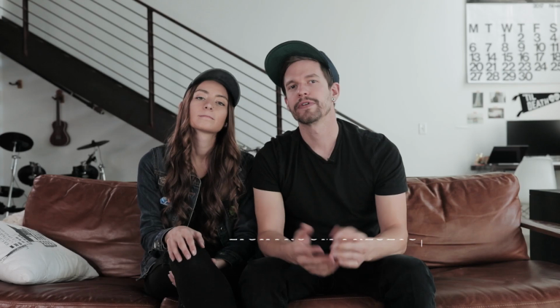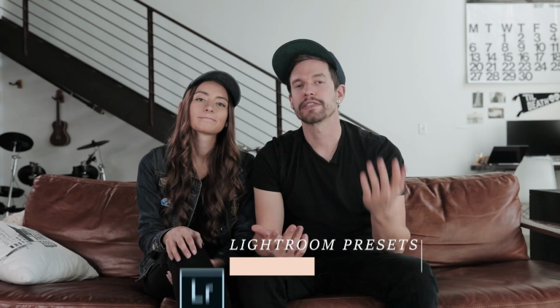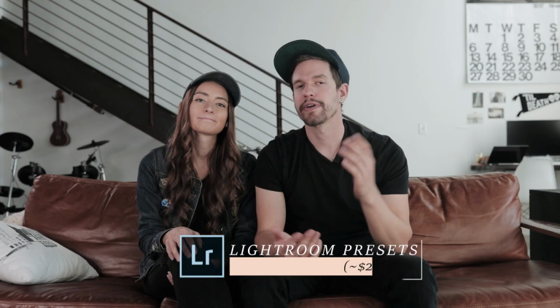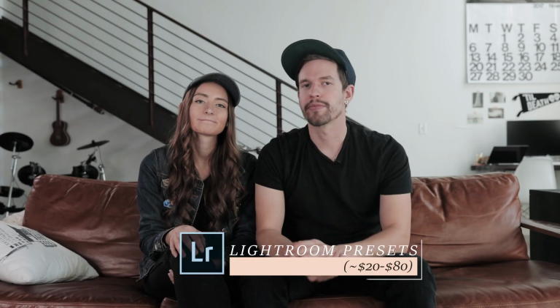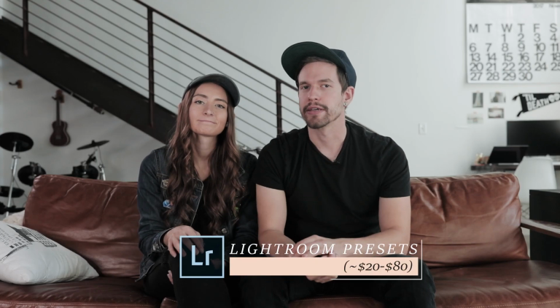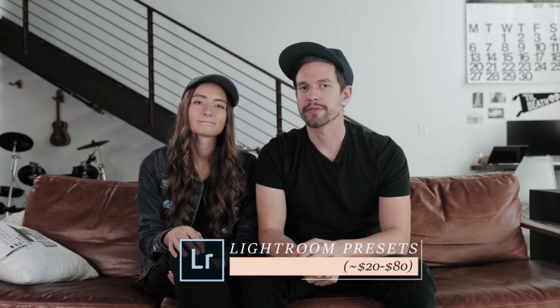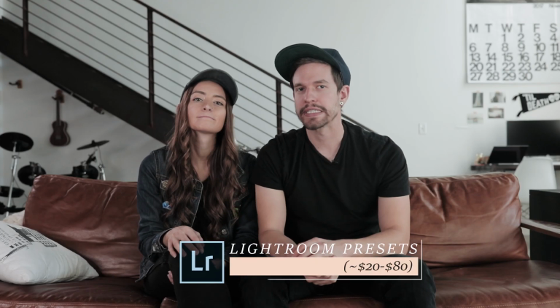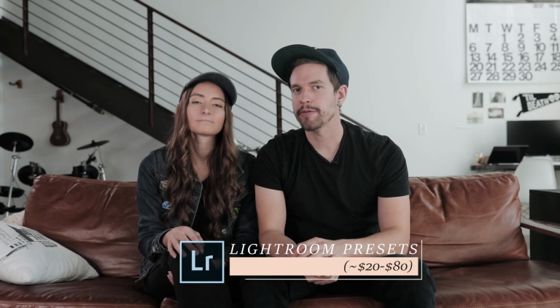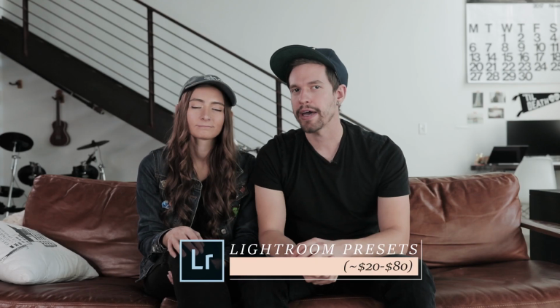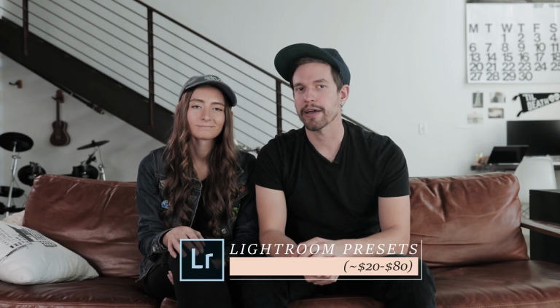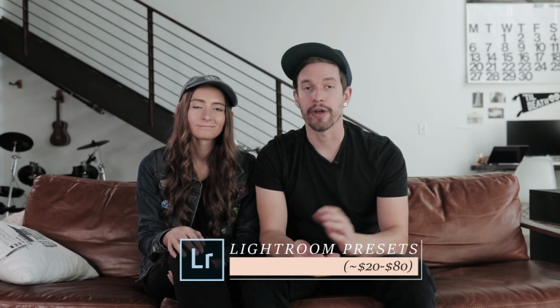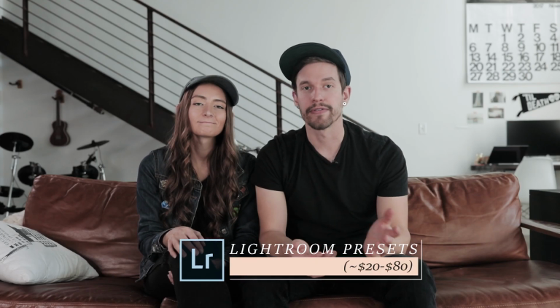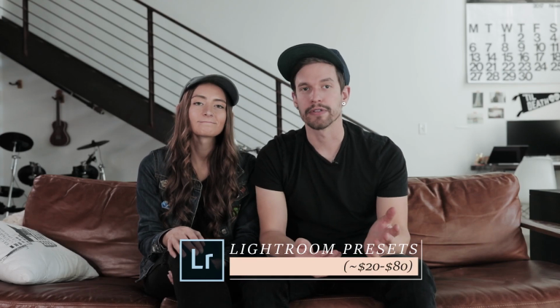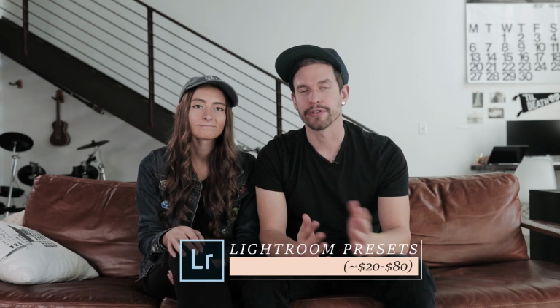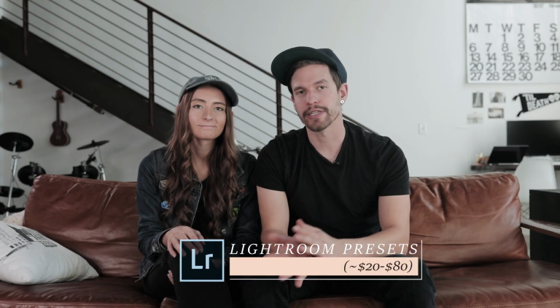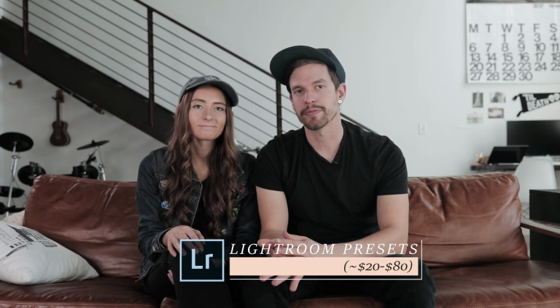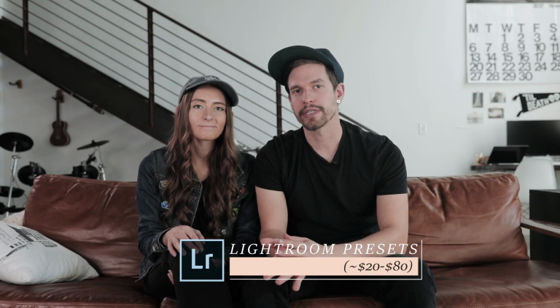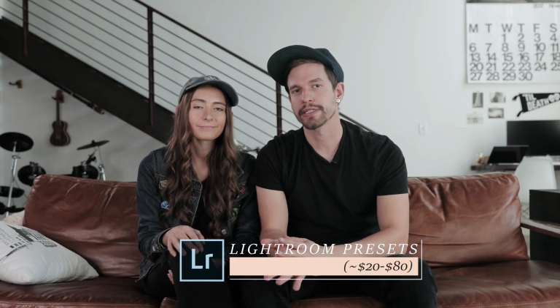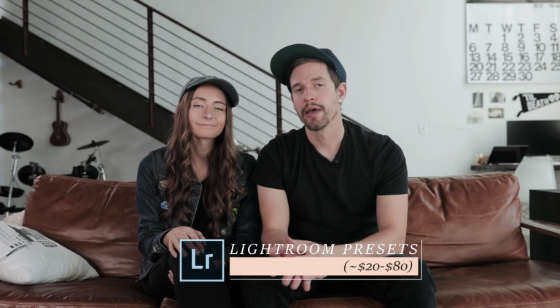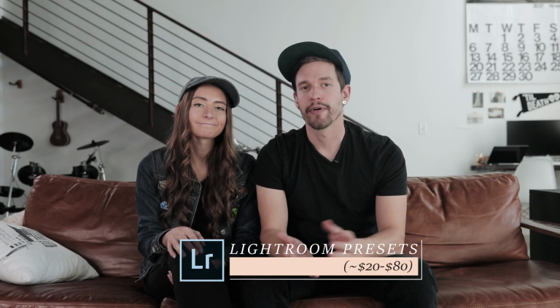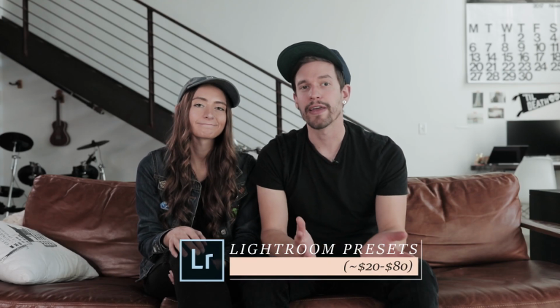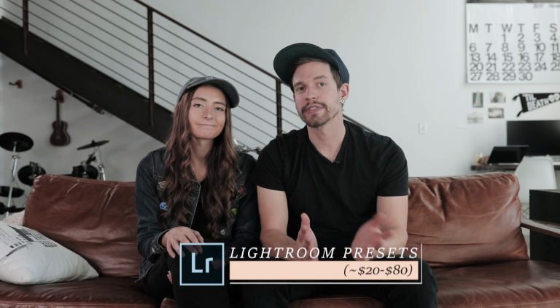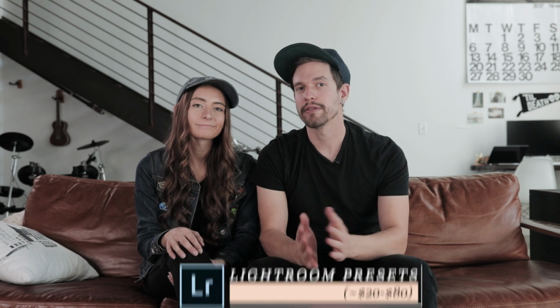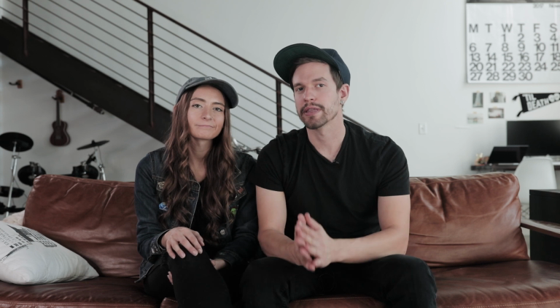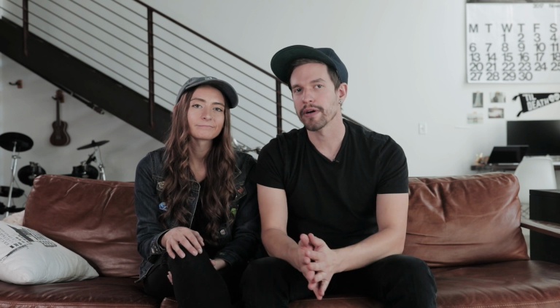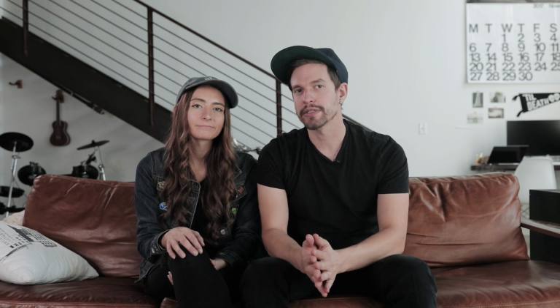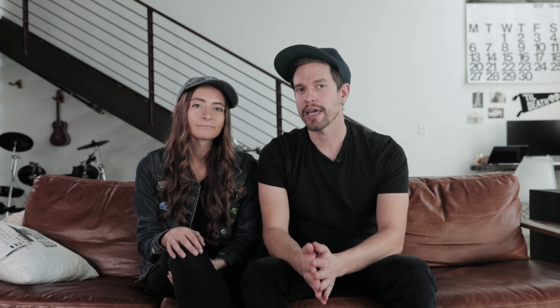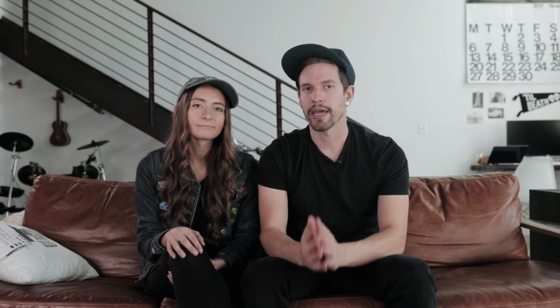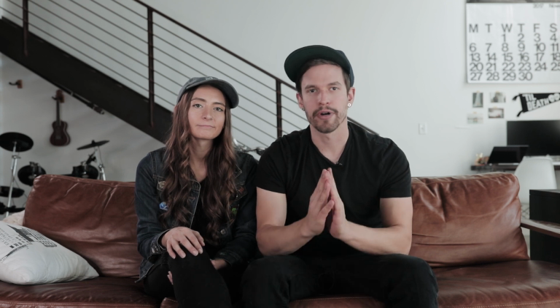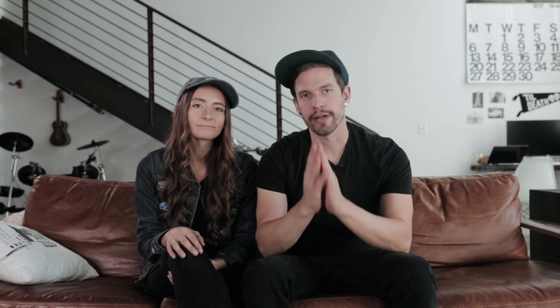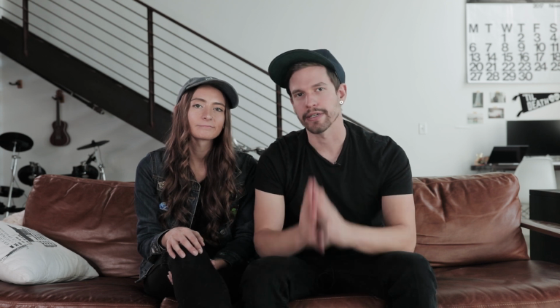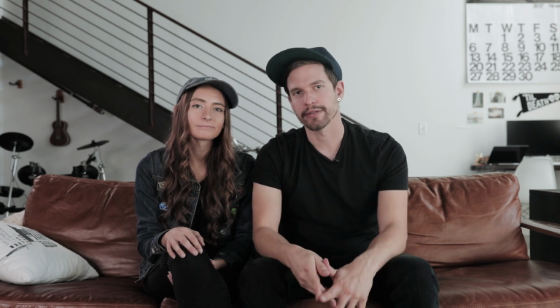Presets vary in price. We sell a pack, and we often use Phil Chester's presets, but find the ones that you like the most and put them on your list.